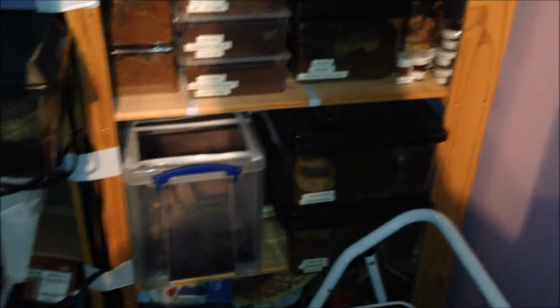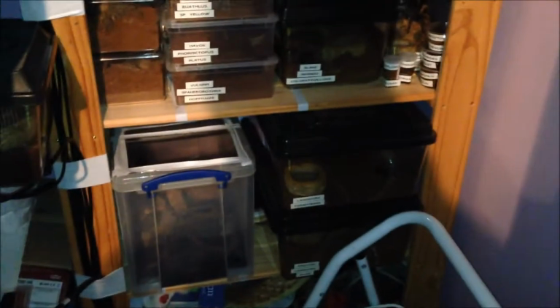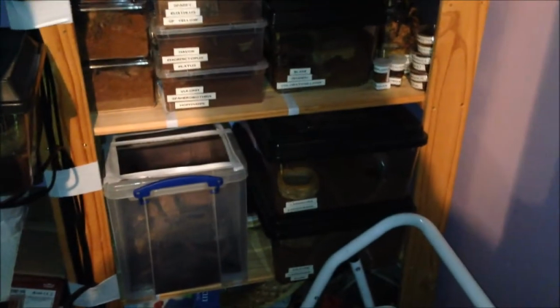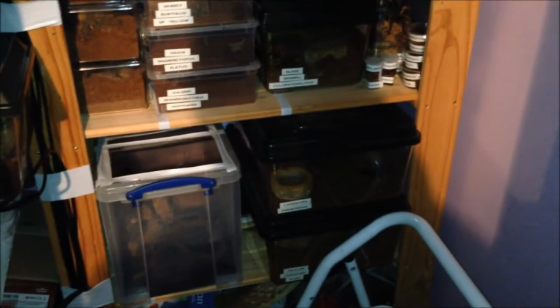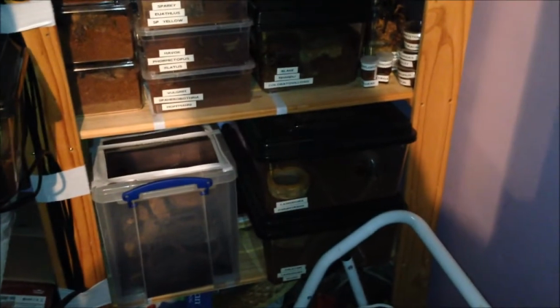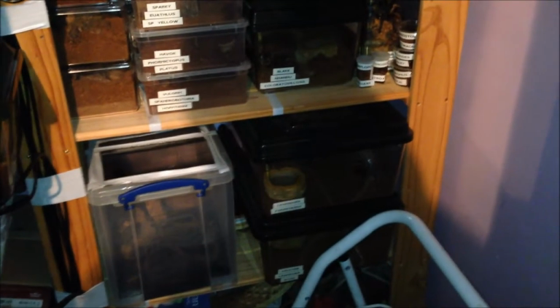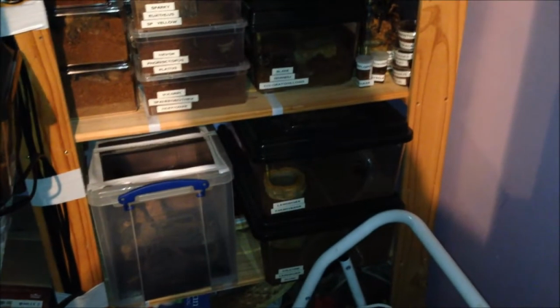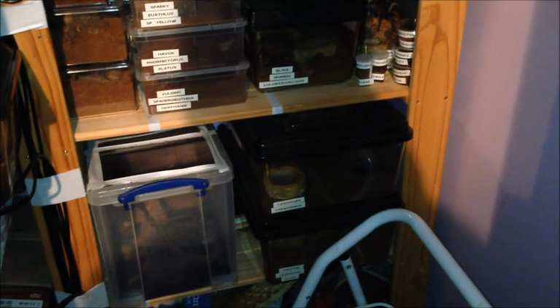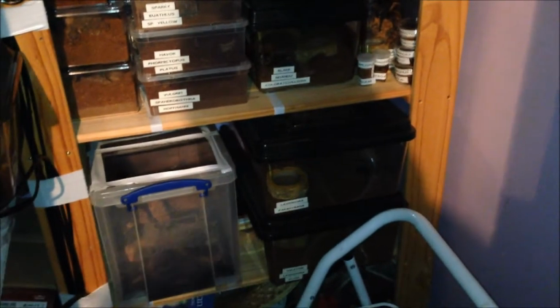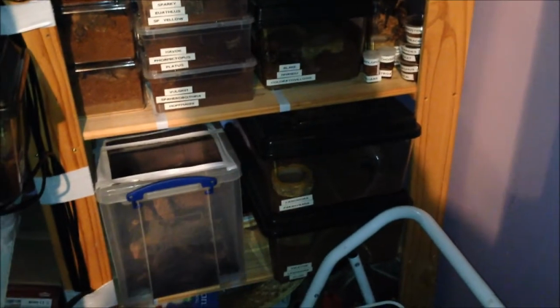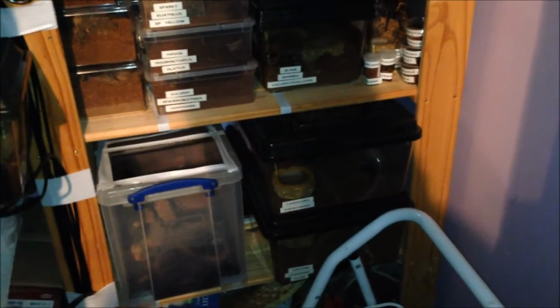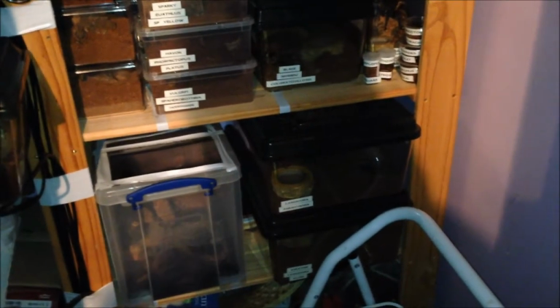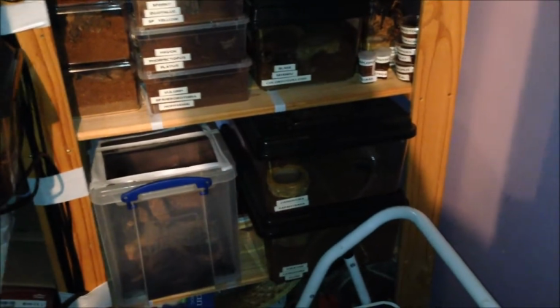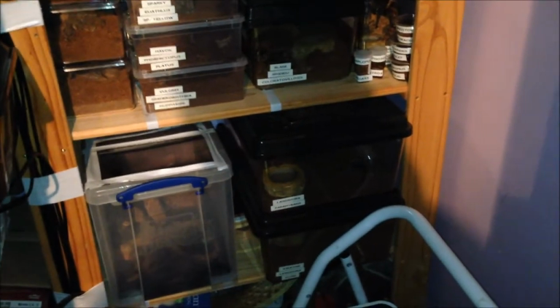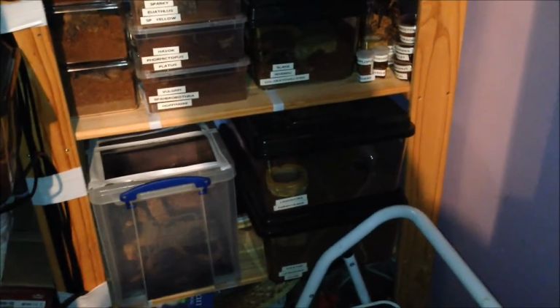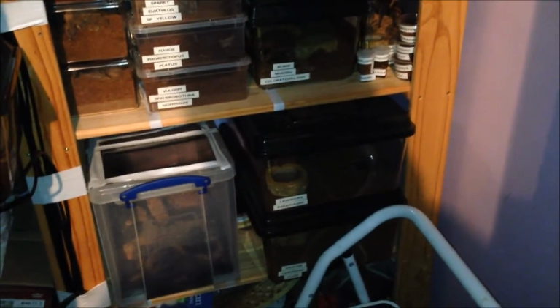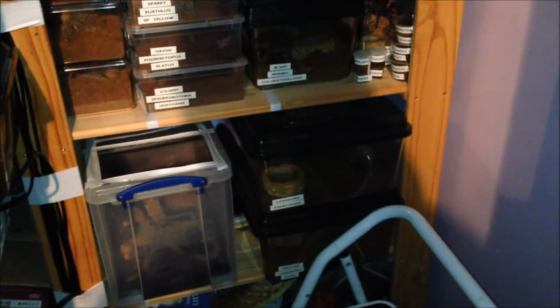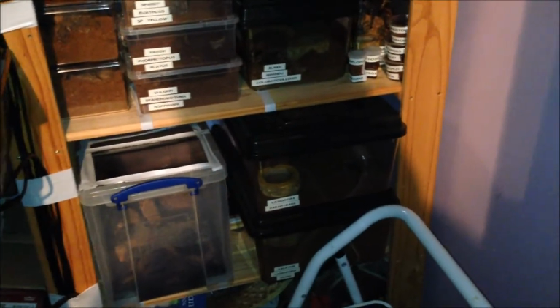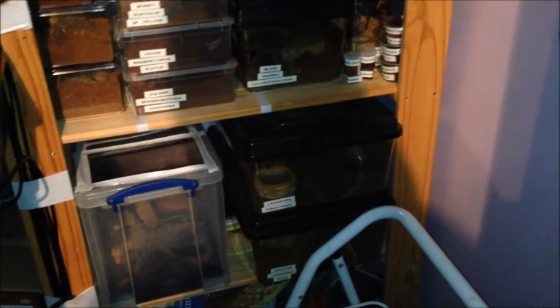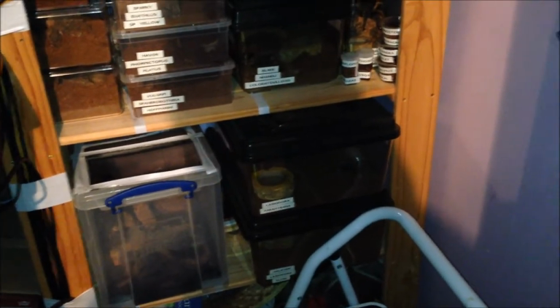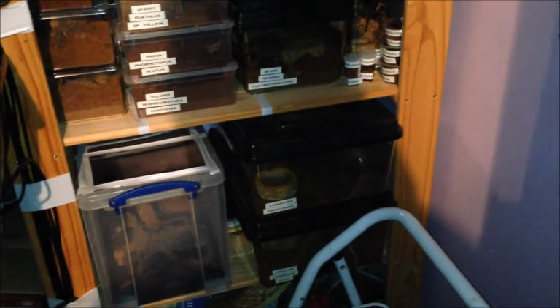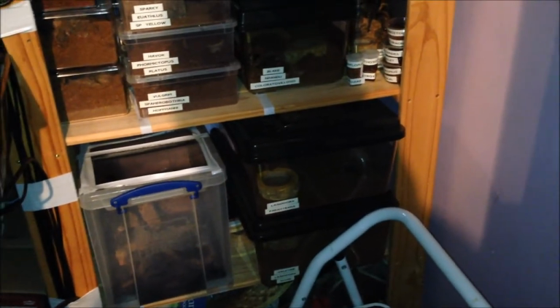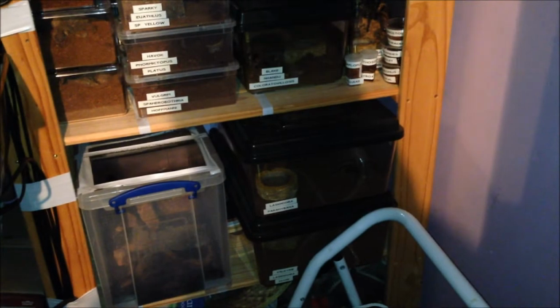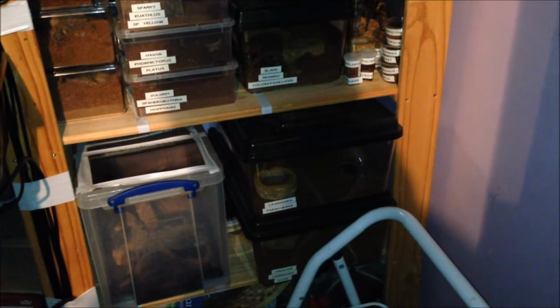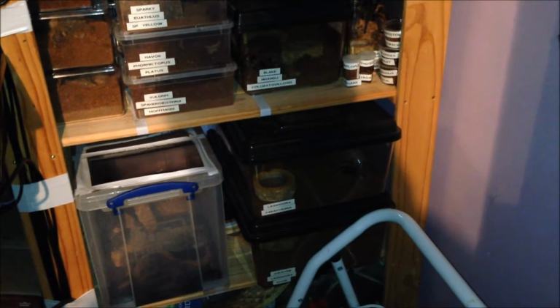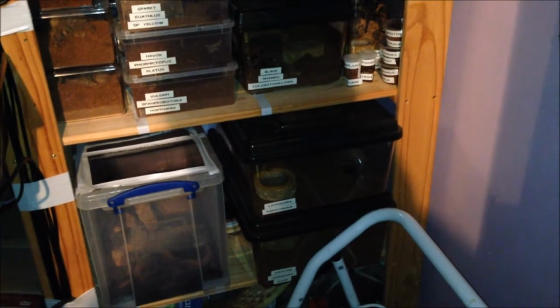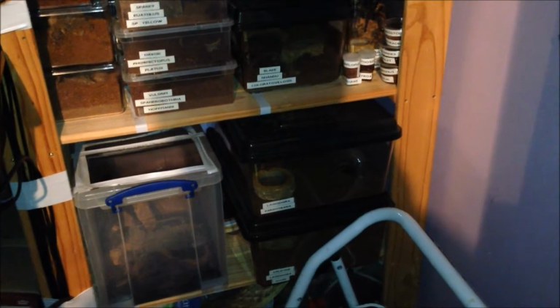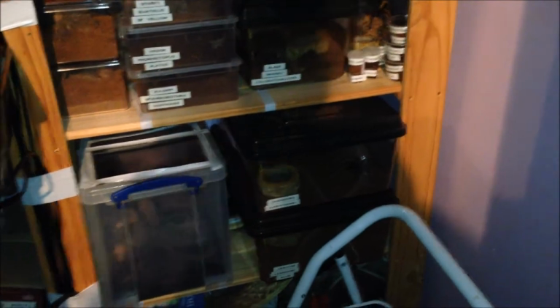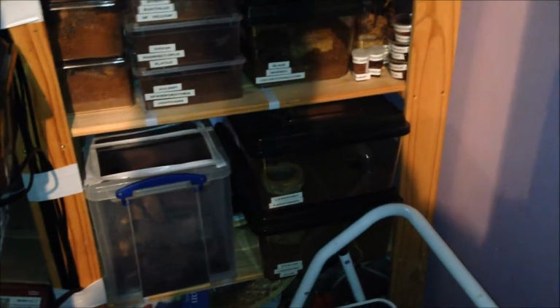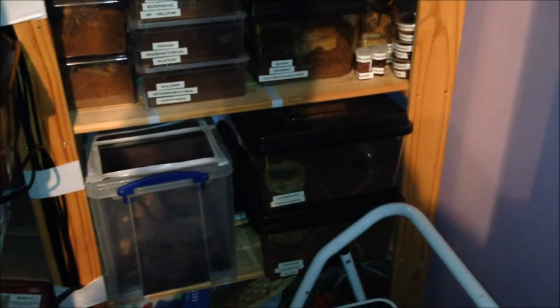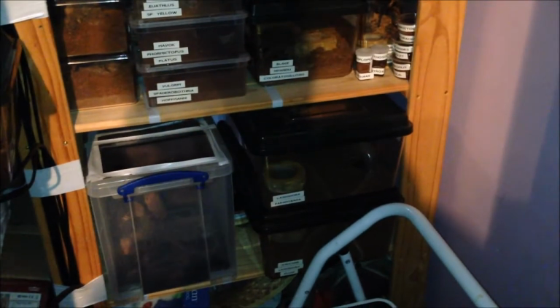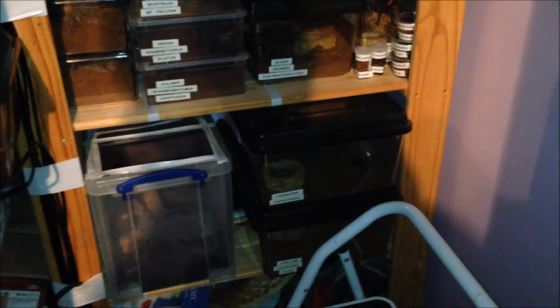Here we have a huge feeding row. I want to say 20 but I'm probably wrong.